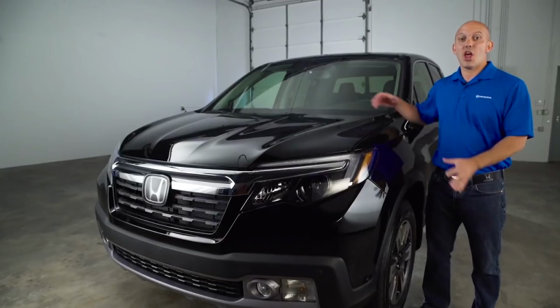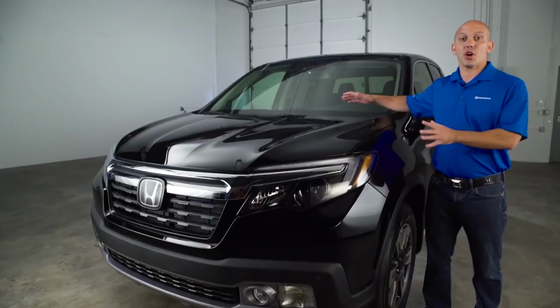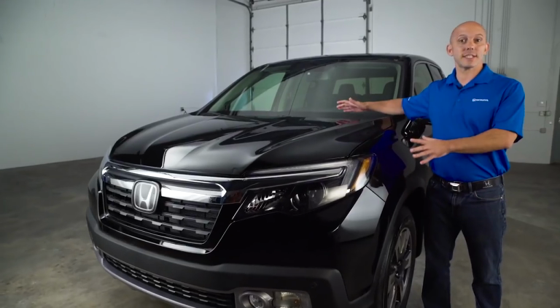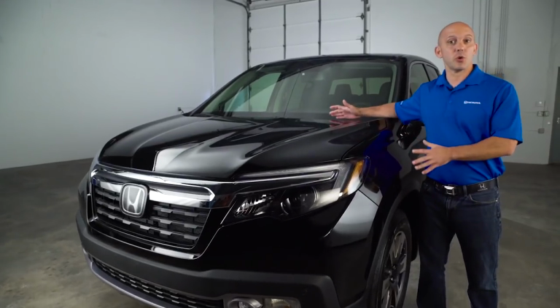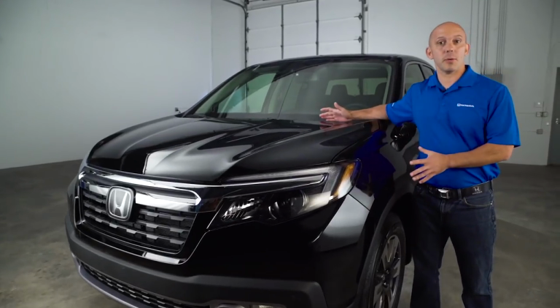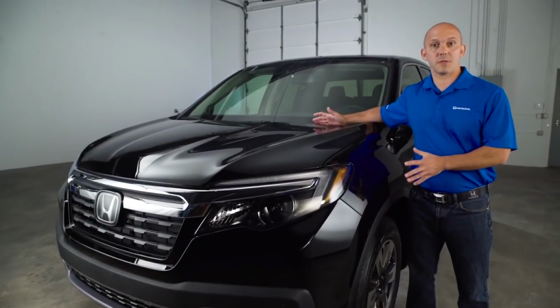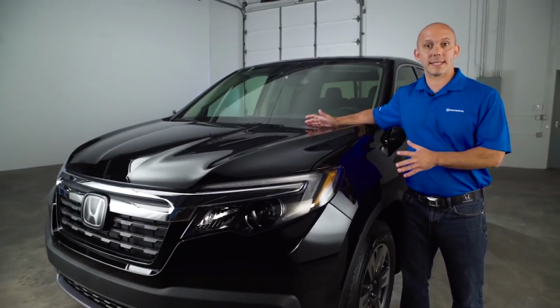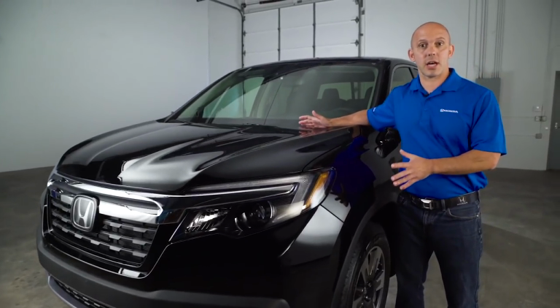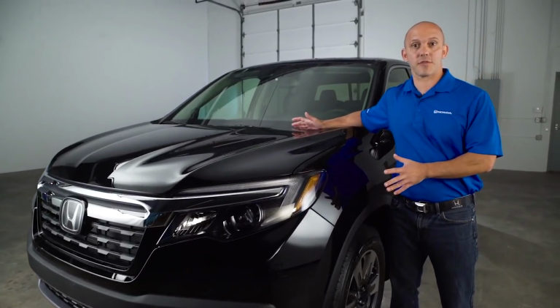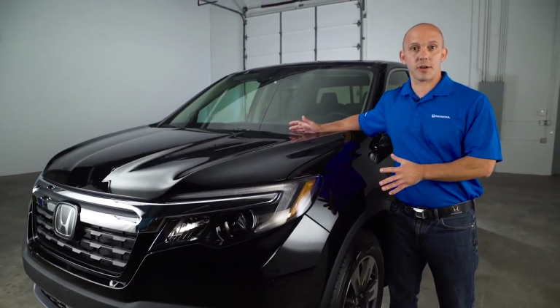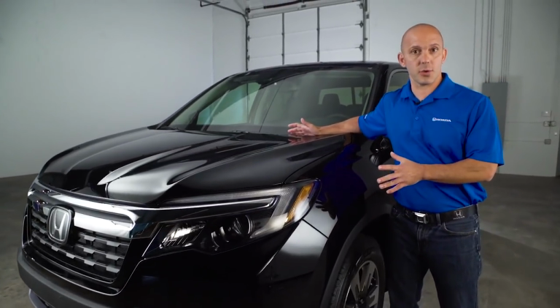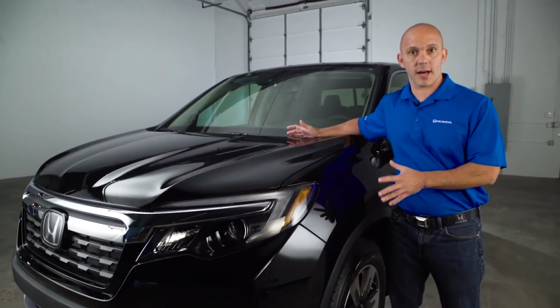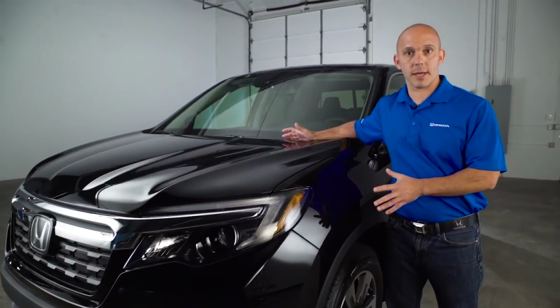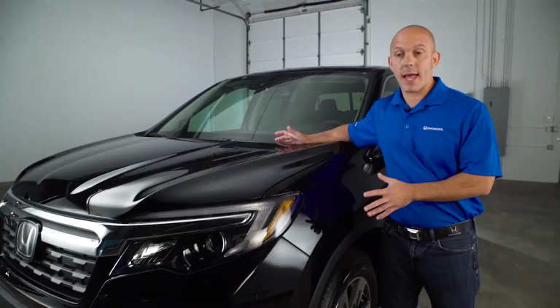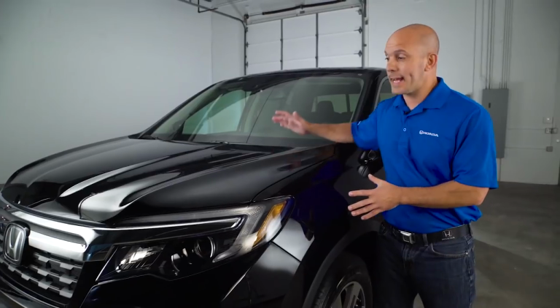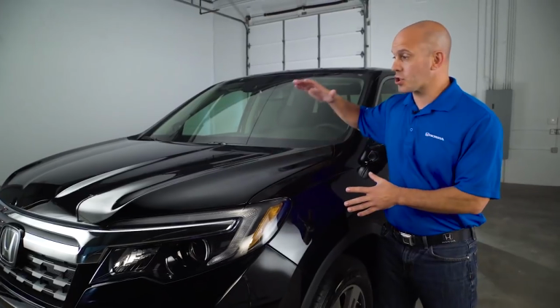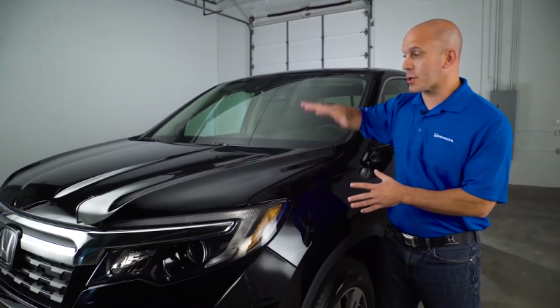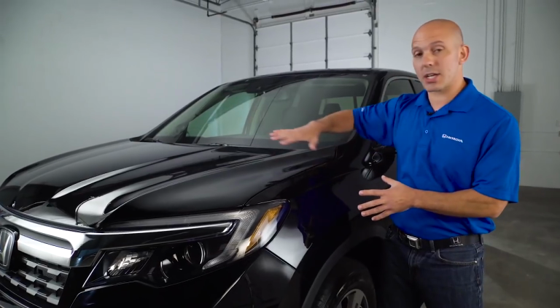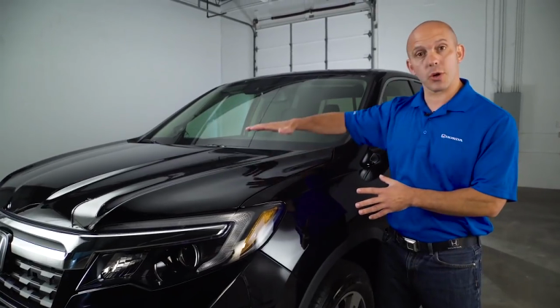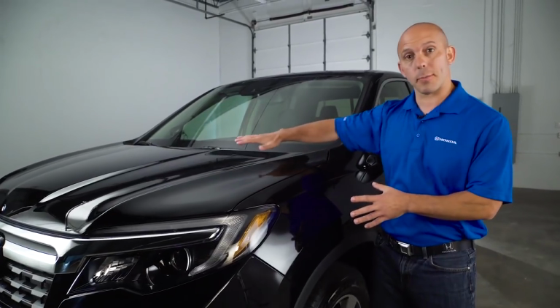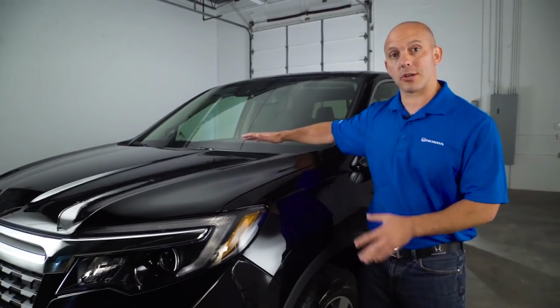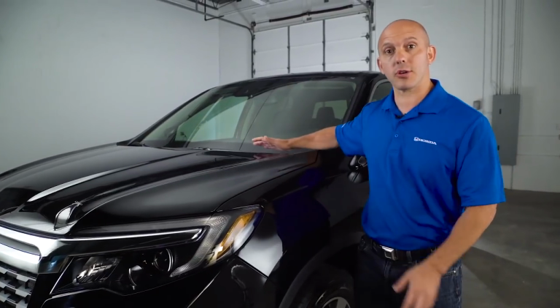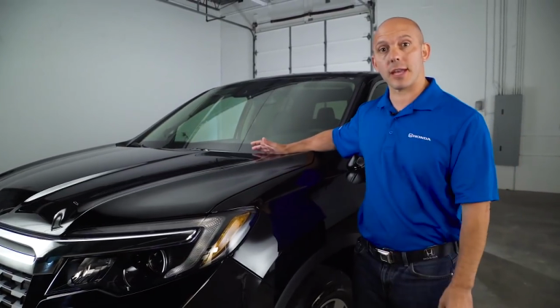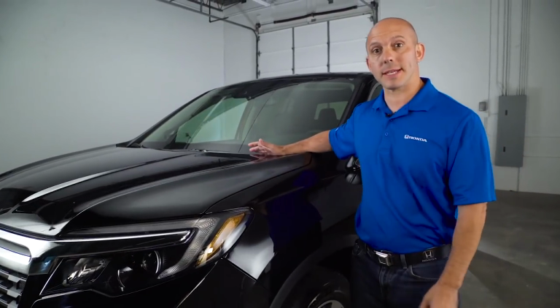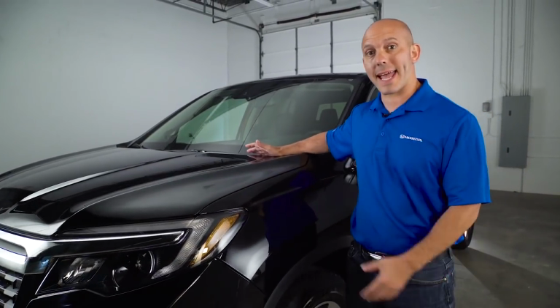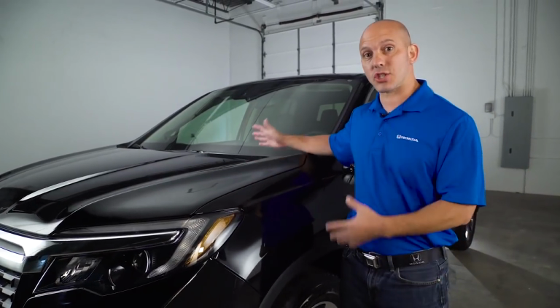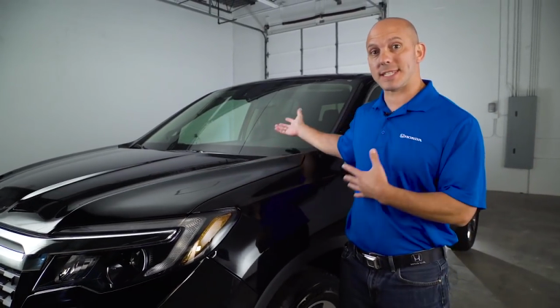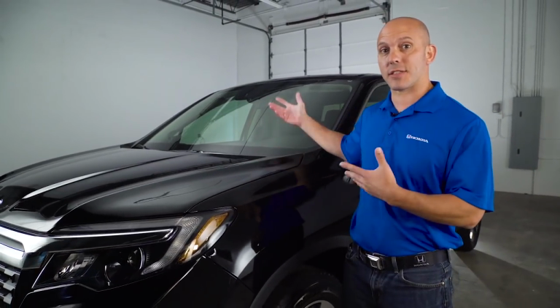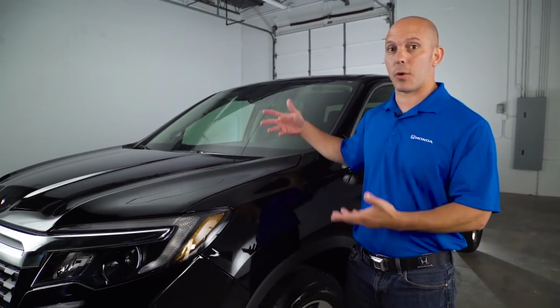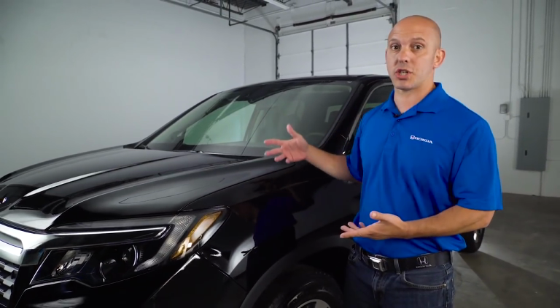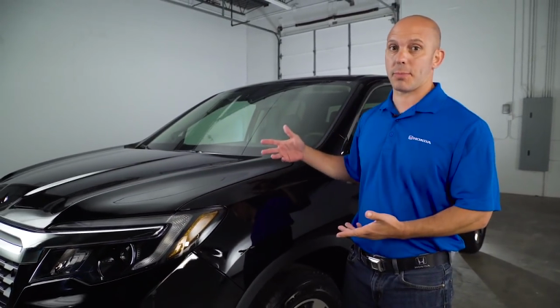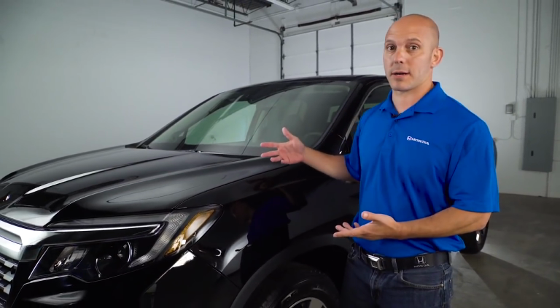The hood is aluminum, which makes it lighter for better fuel economy. It's also contoured for better aerodynamics and so you can see out the front windshield better.